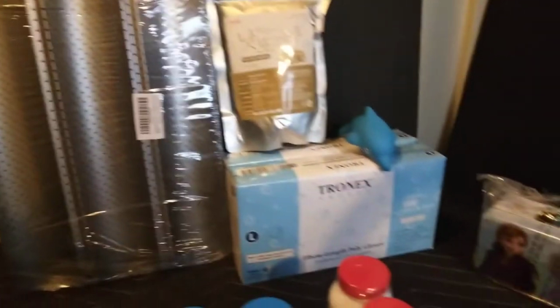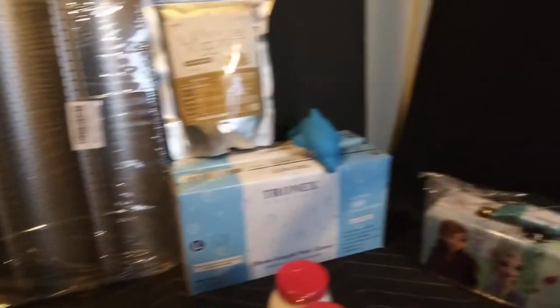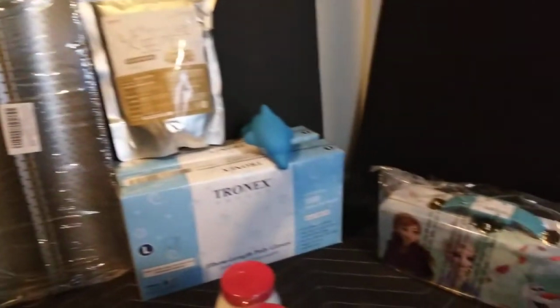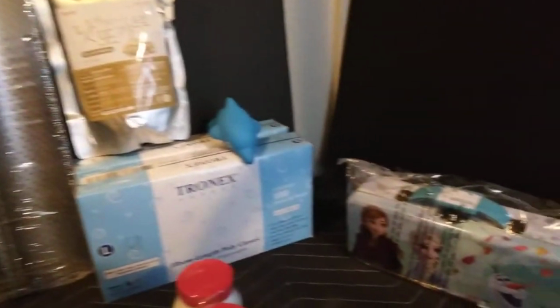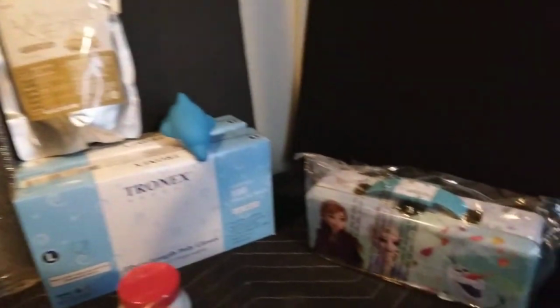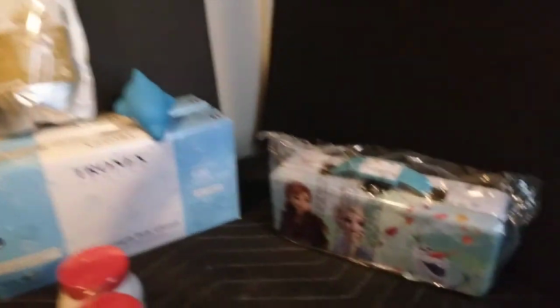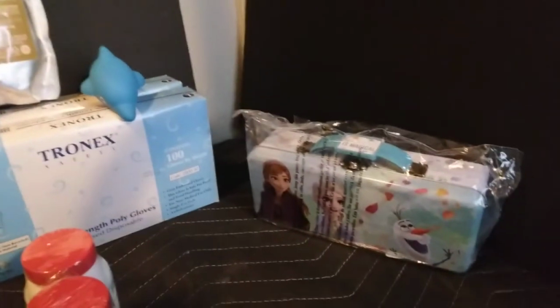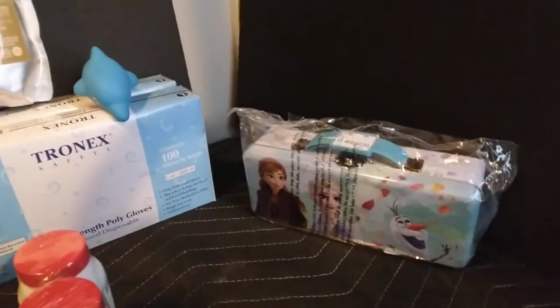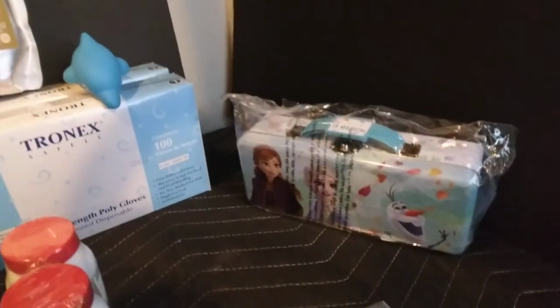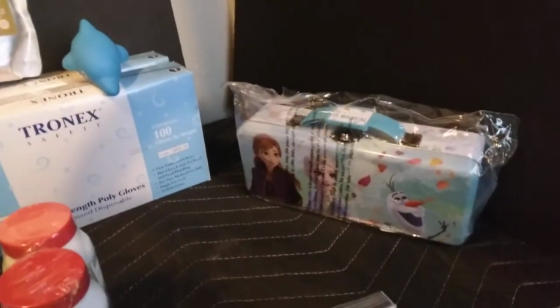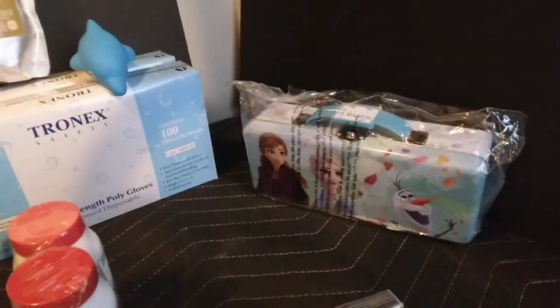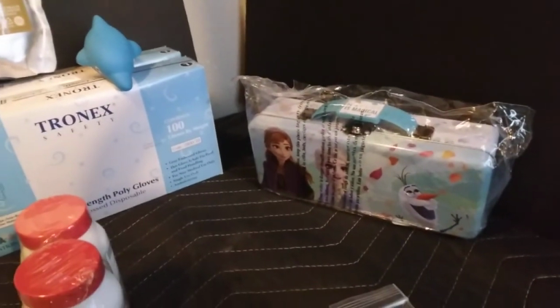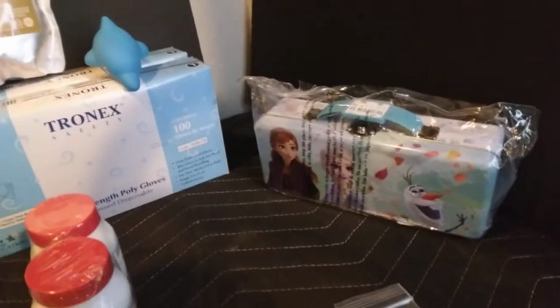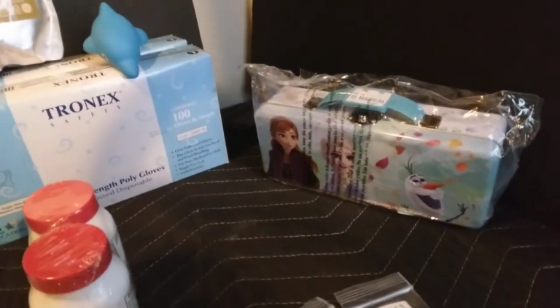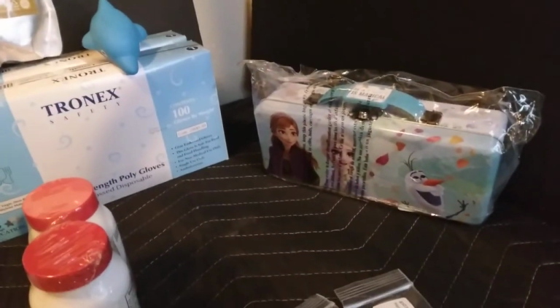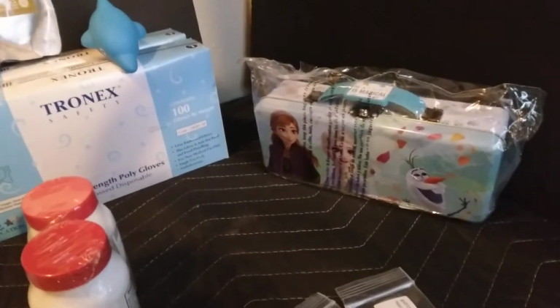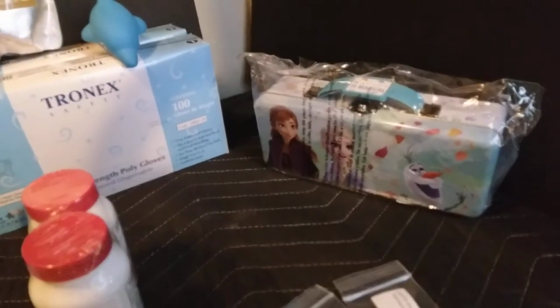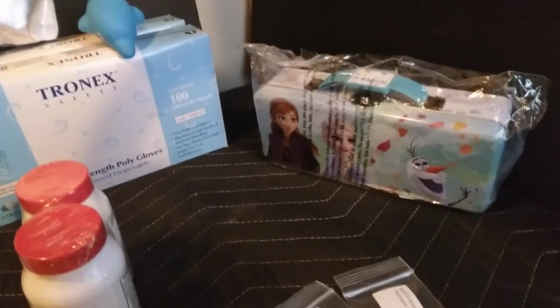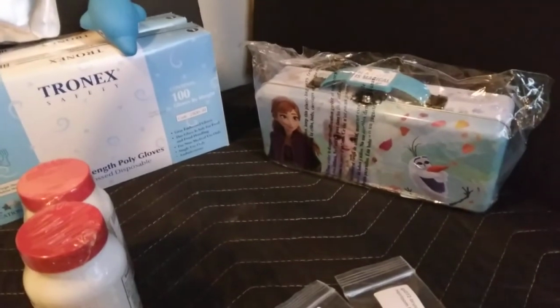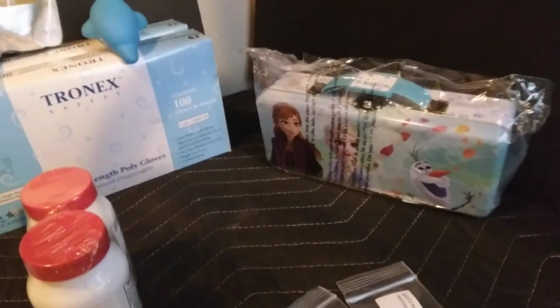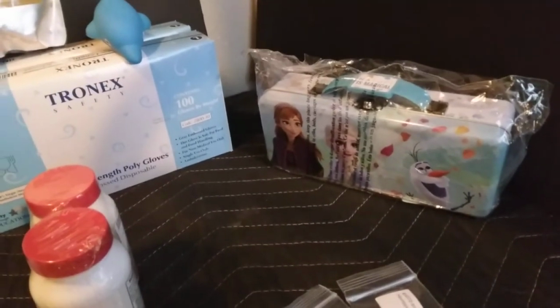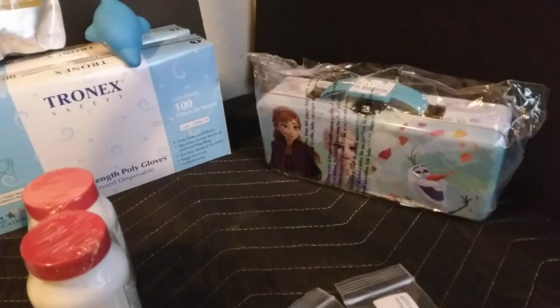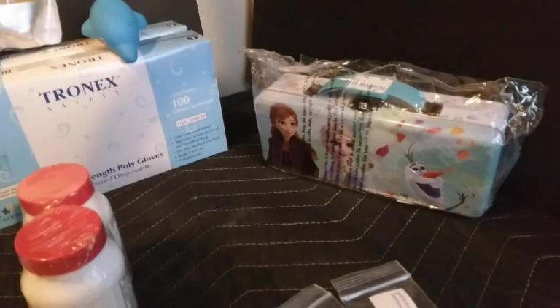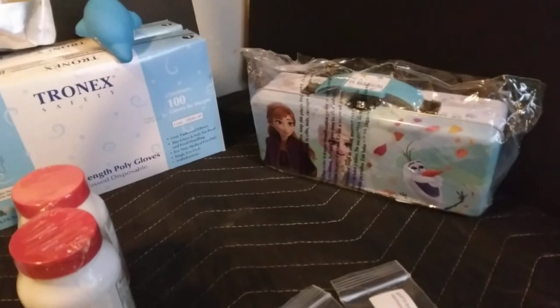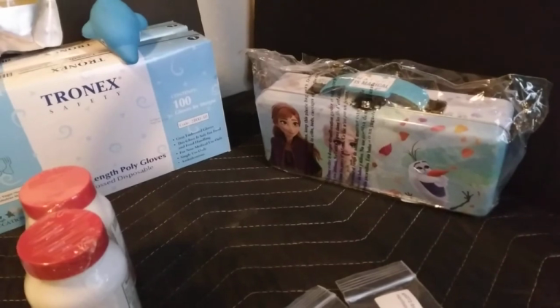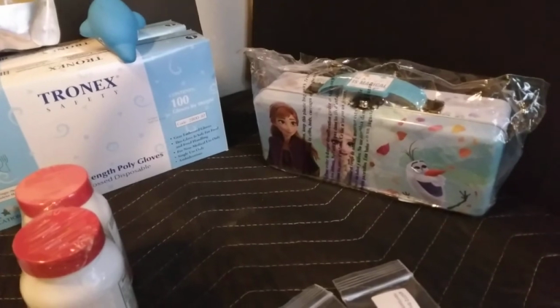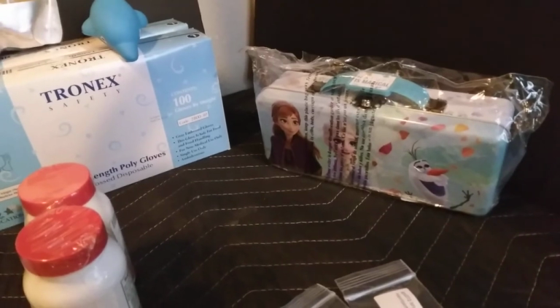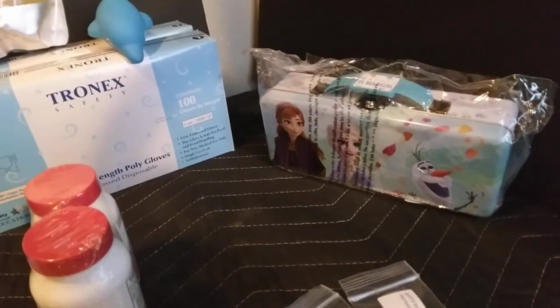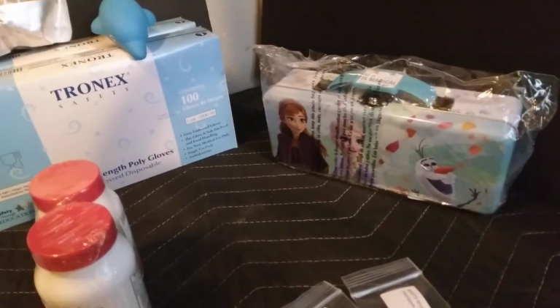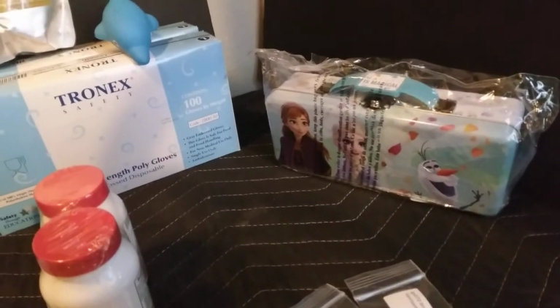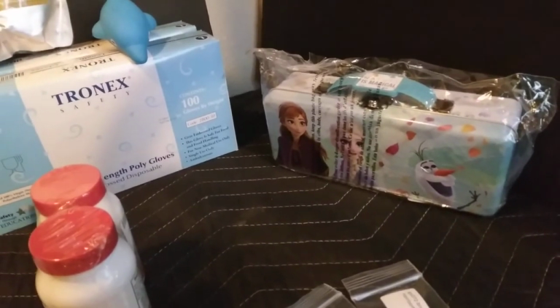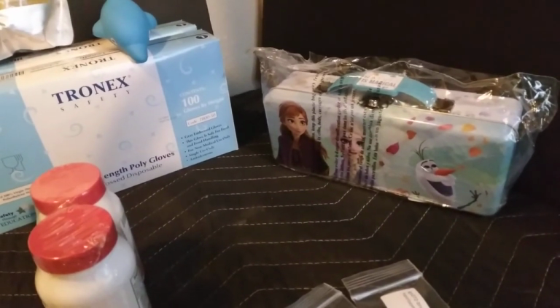And then the last thing I'm going to show you is for my niece. This is the Anna and Elsa pencil box, and this was $5.